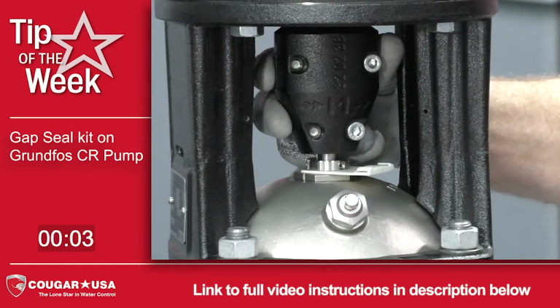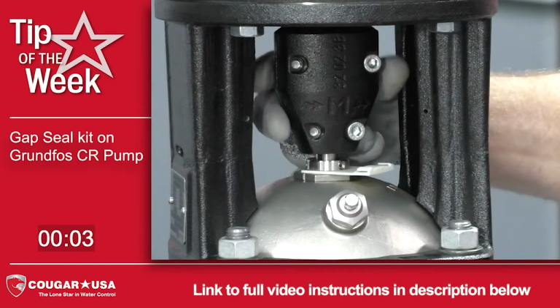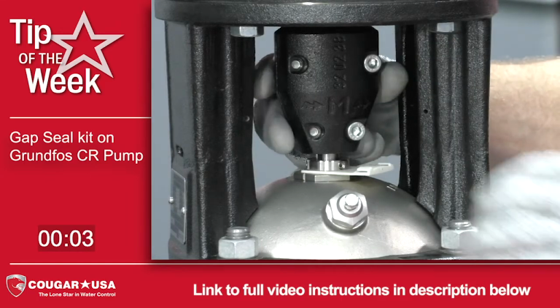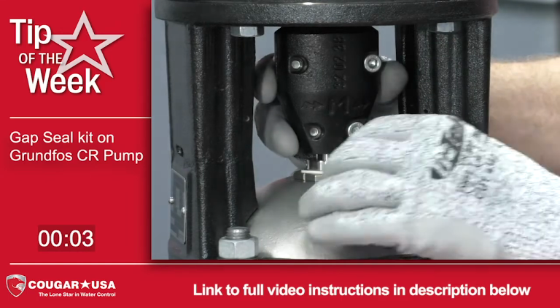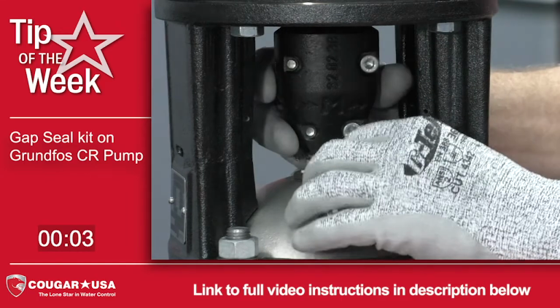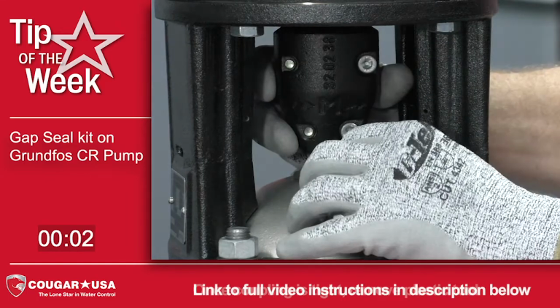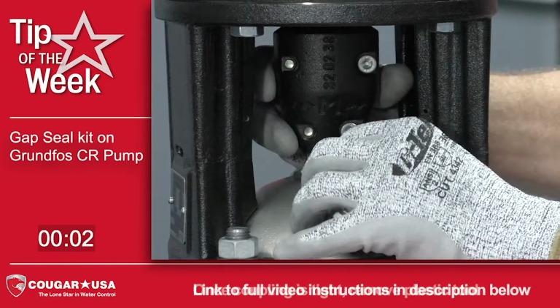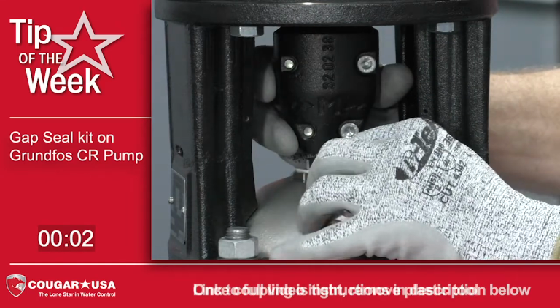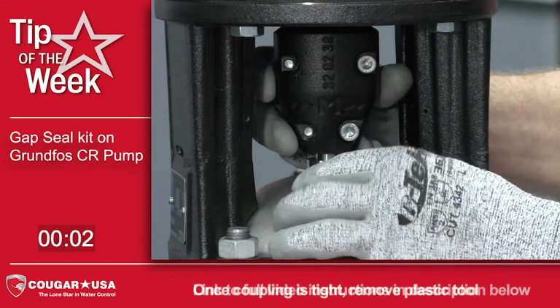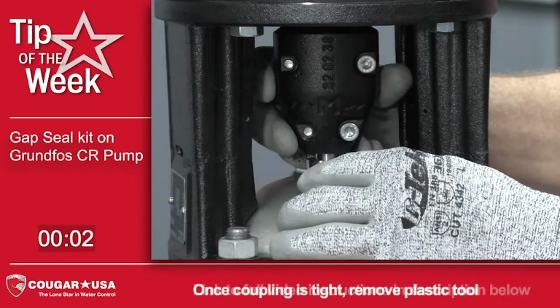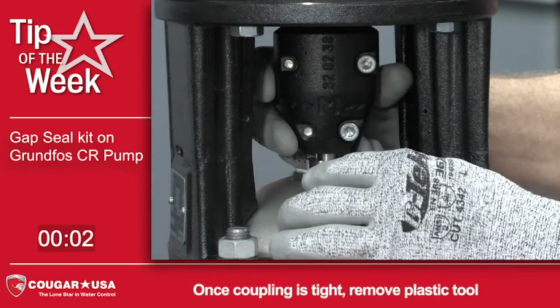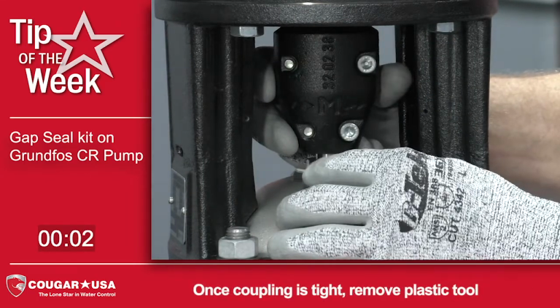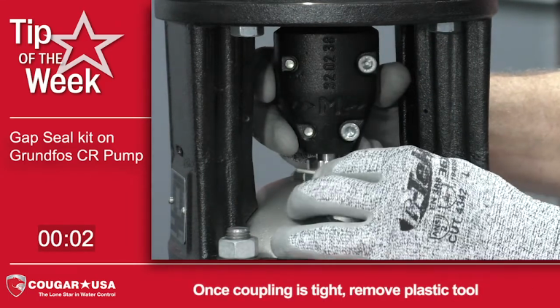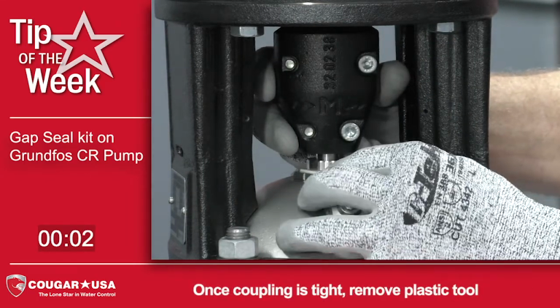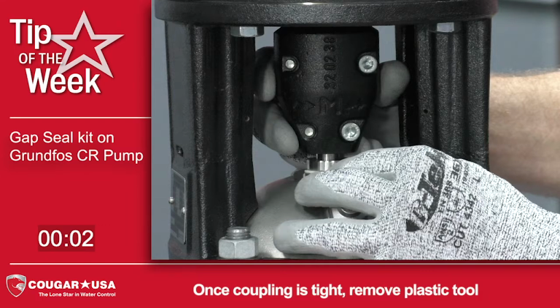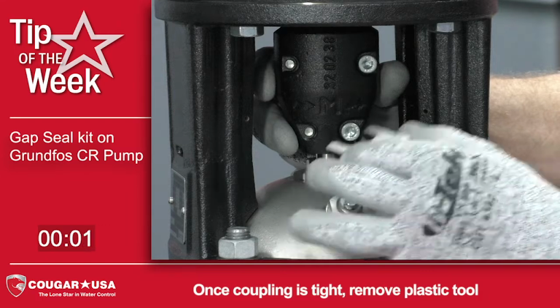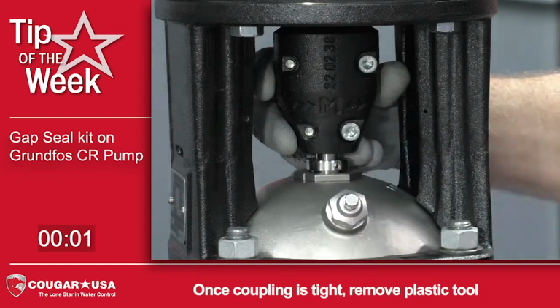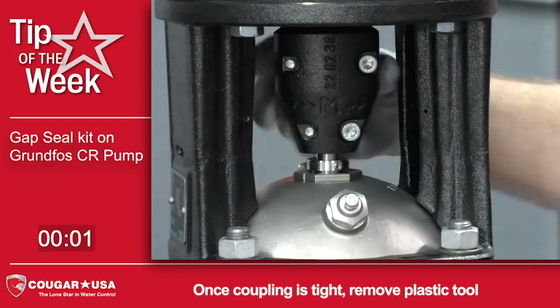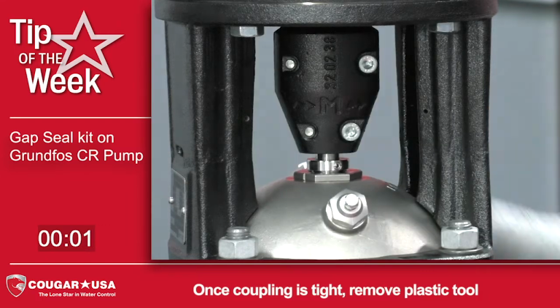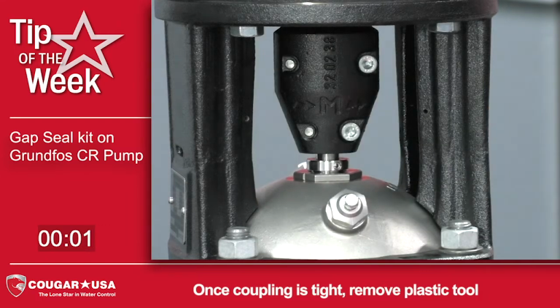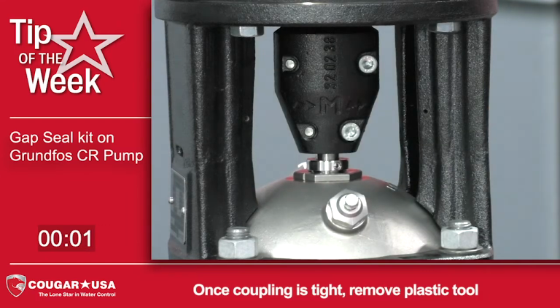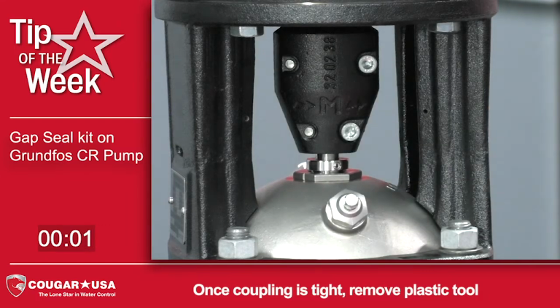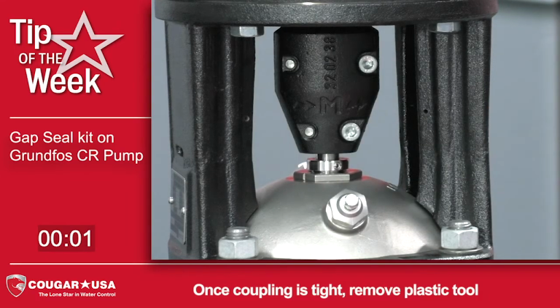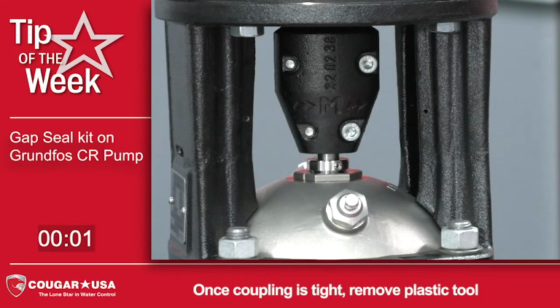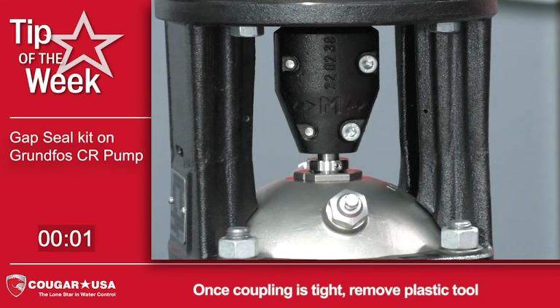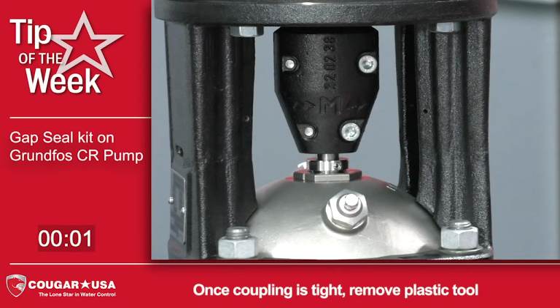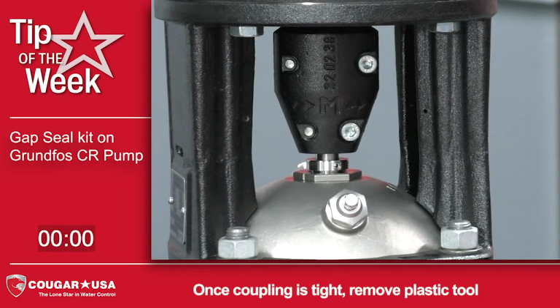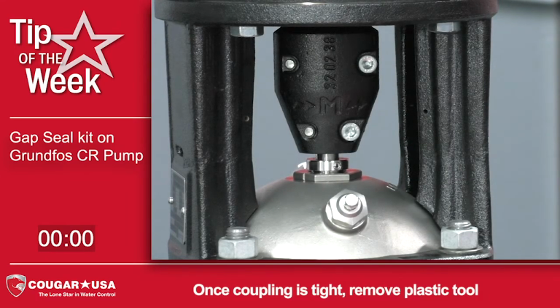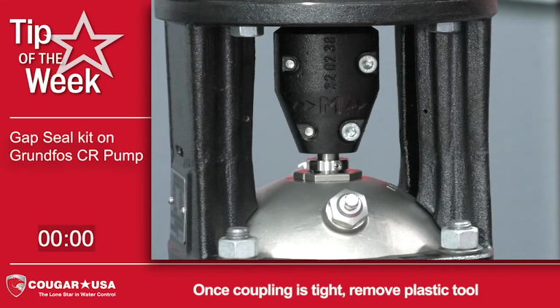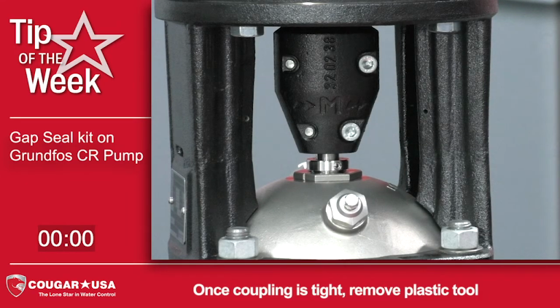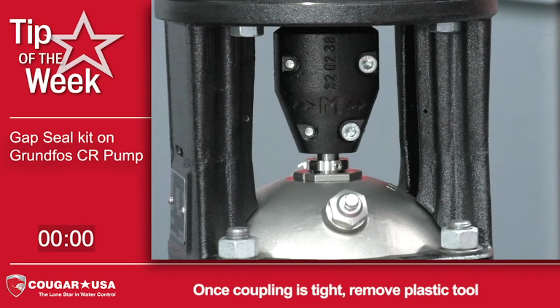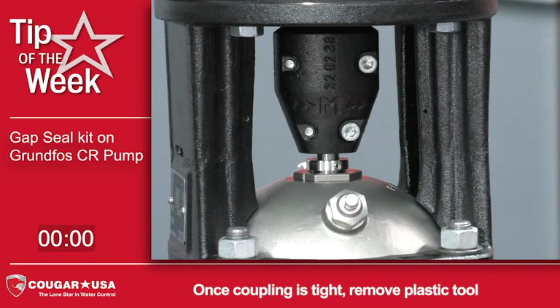Once you're done, you can remove the plastic tool. You've now set the gap height on your Grundfos CR.